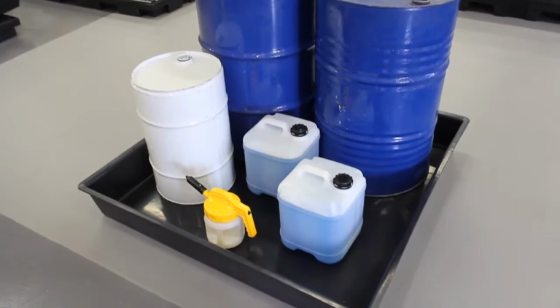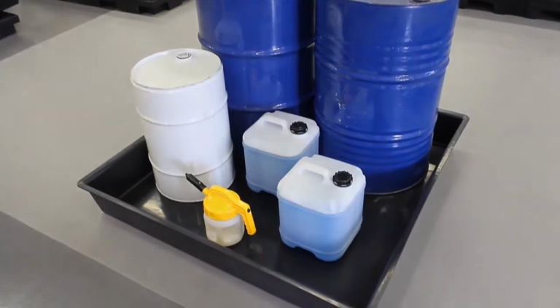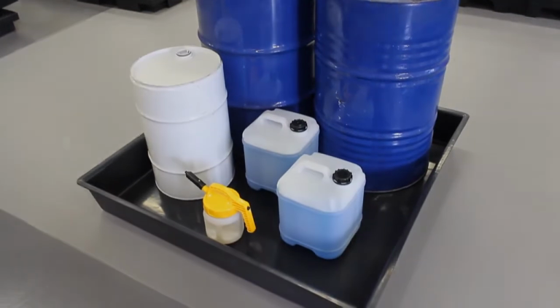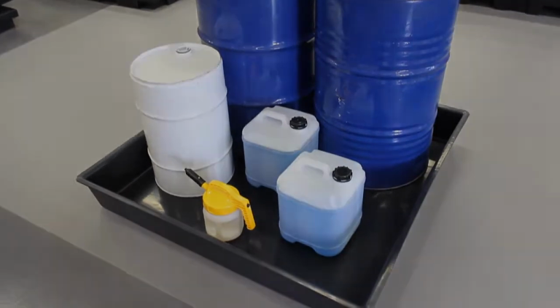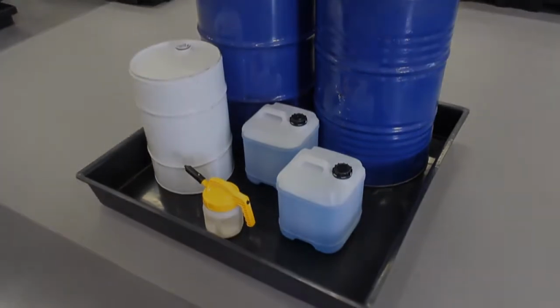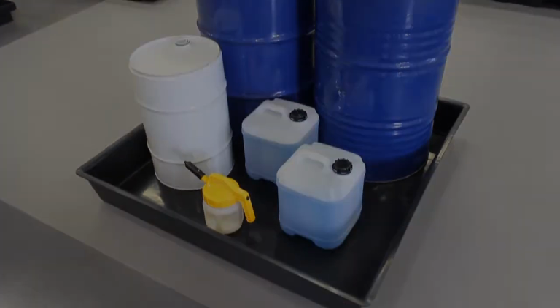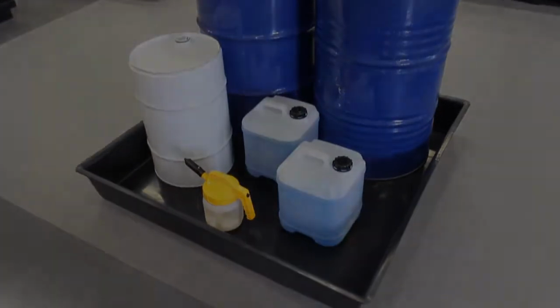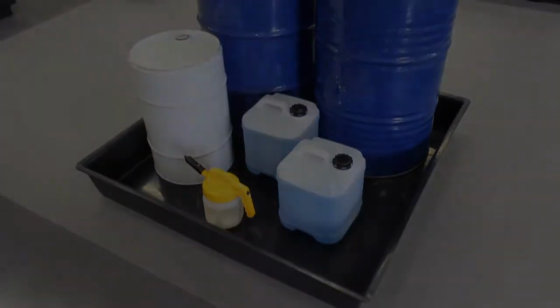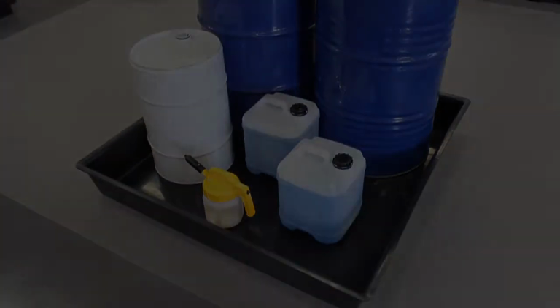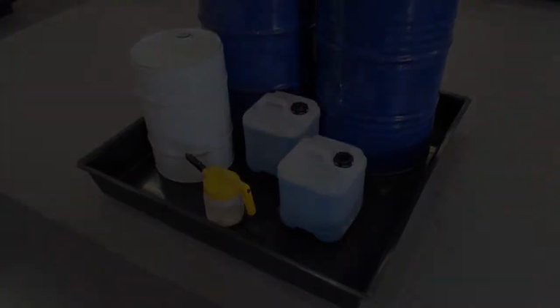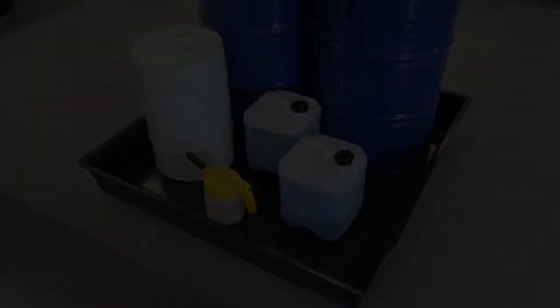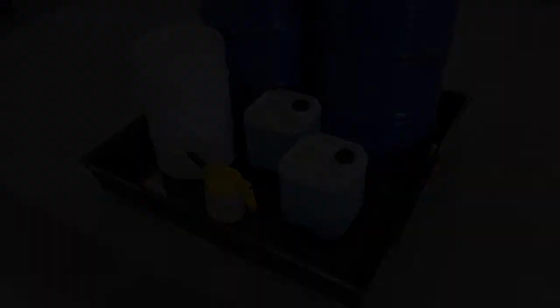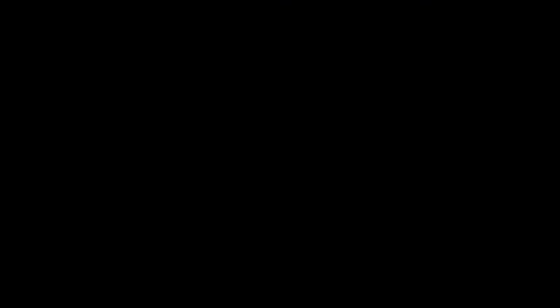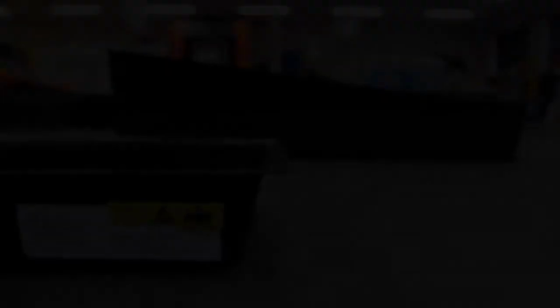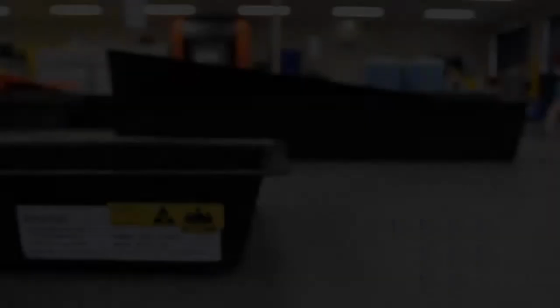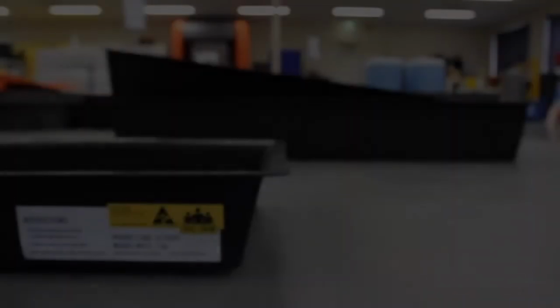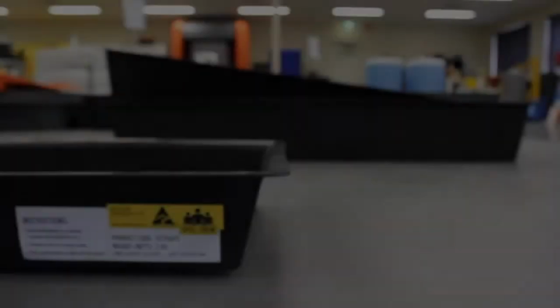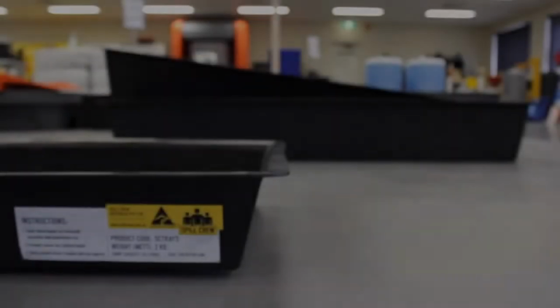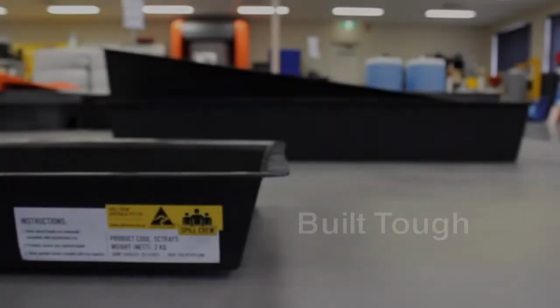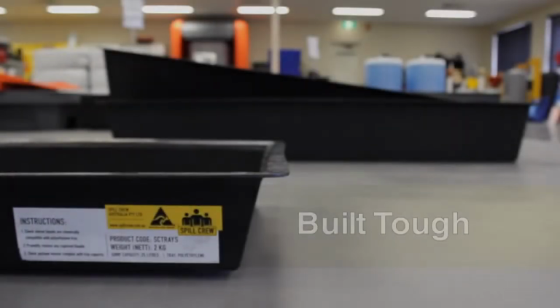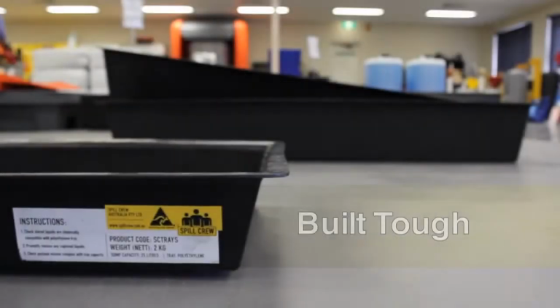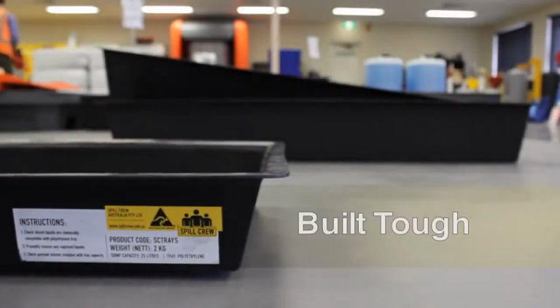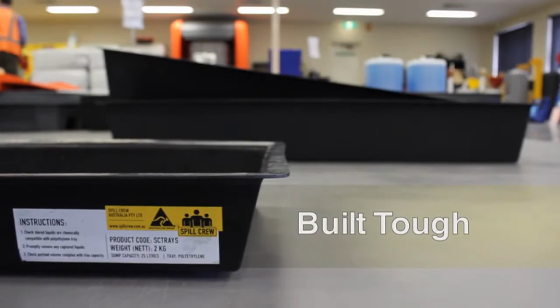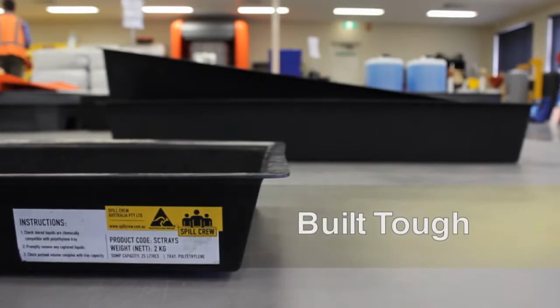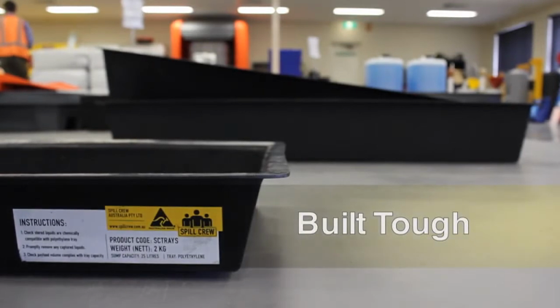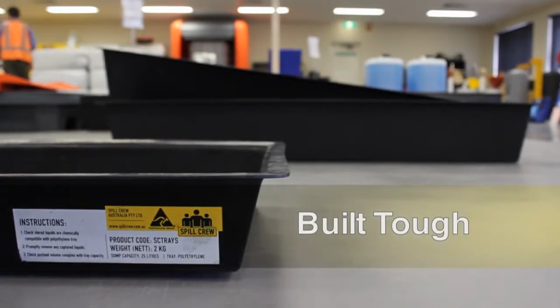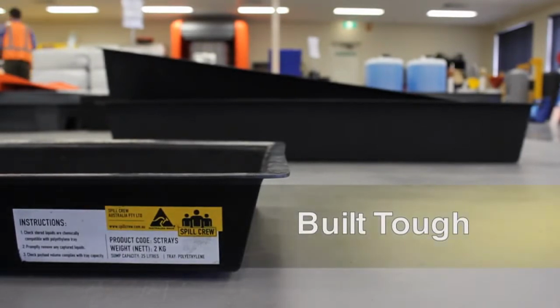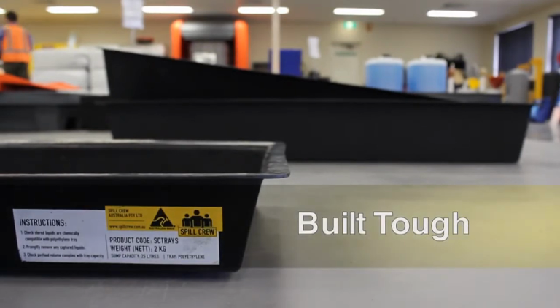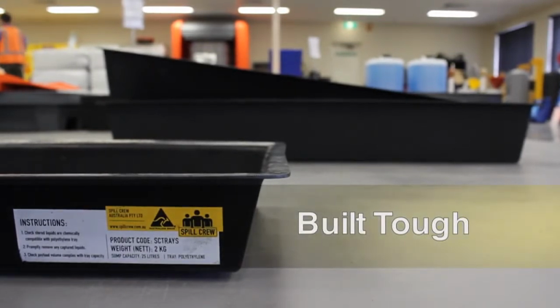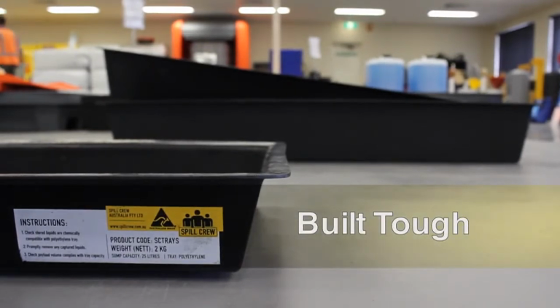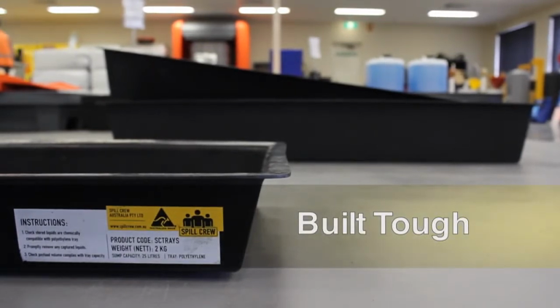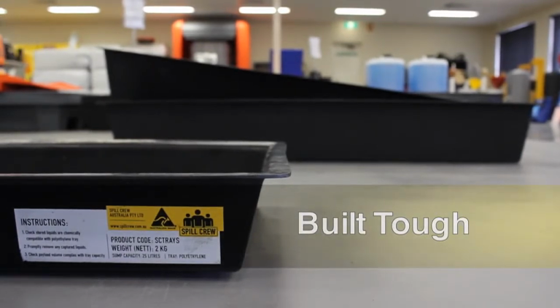All Spillcrew trays are made from a tough UV stable polyethylene that is resistant to oils, fuels and a range of industrial chemicals.